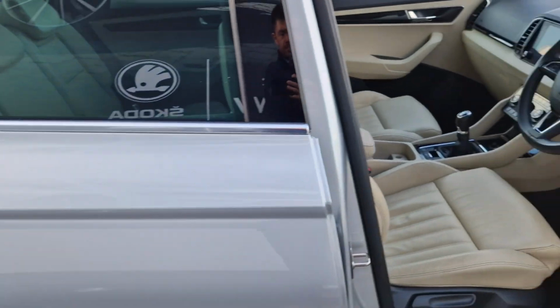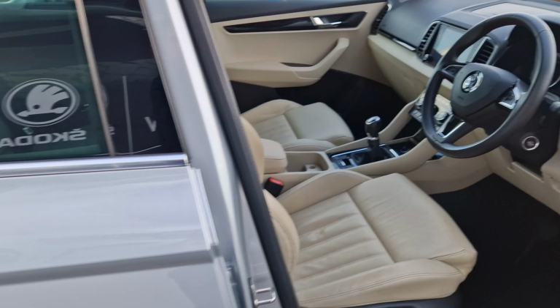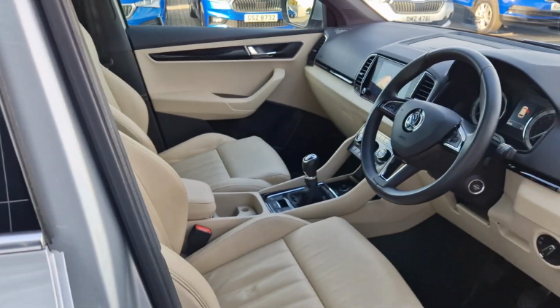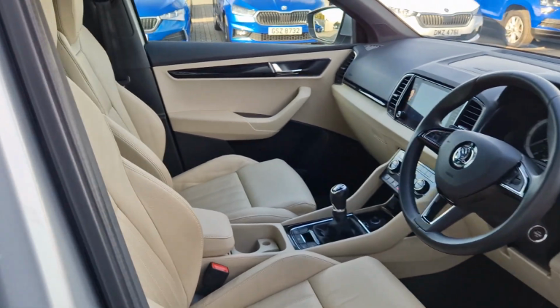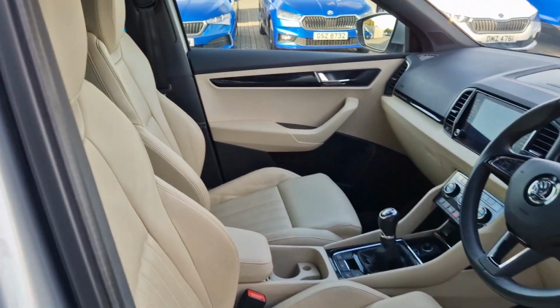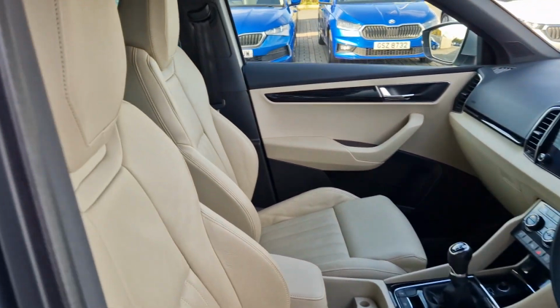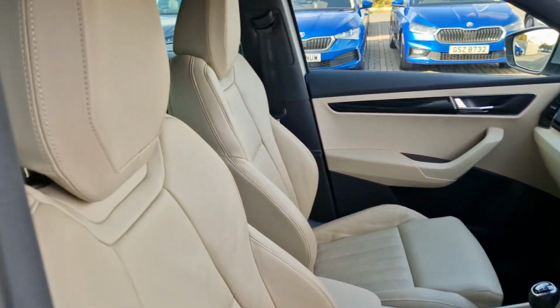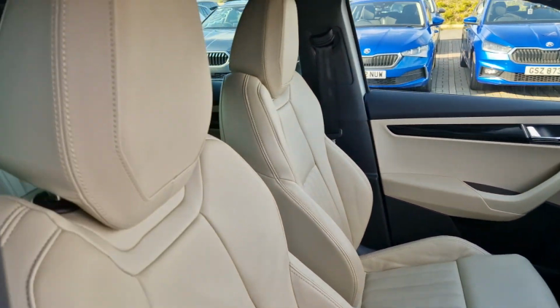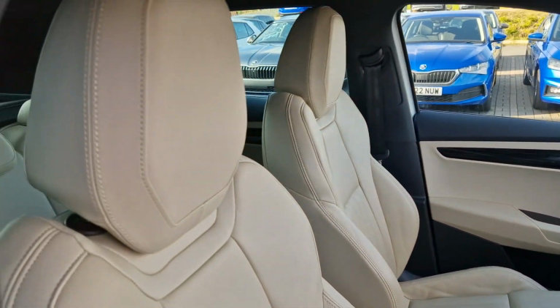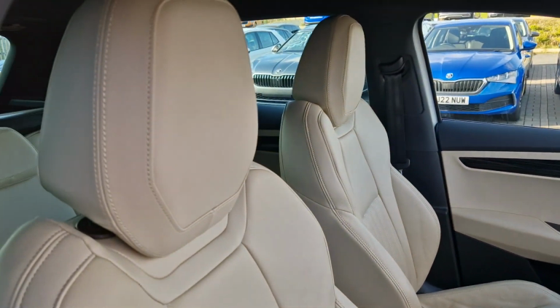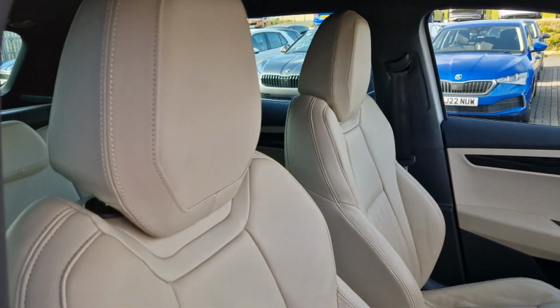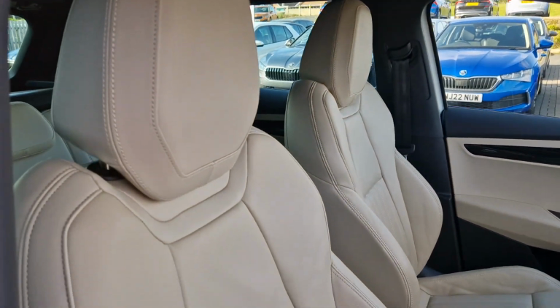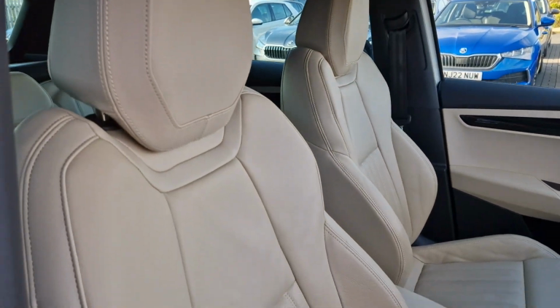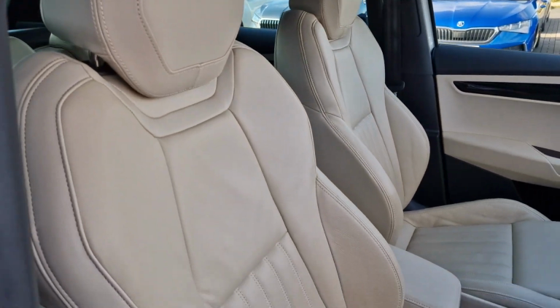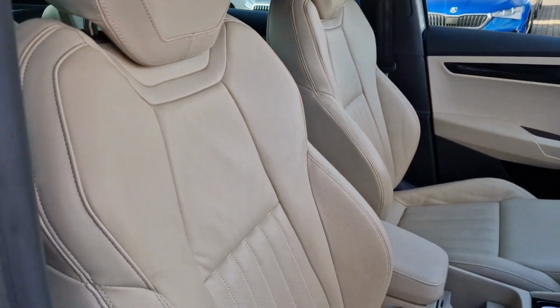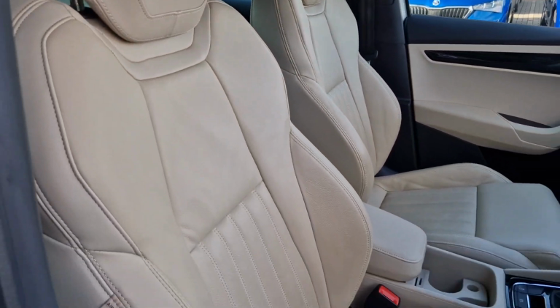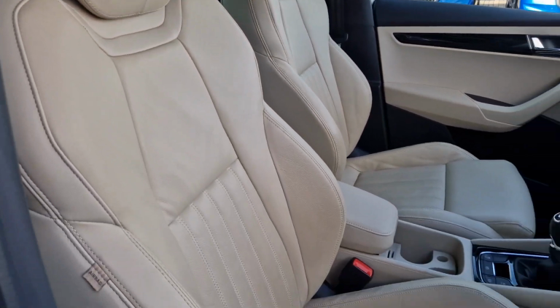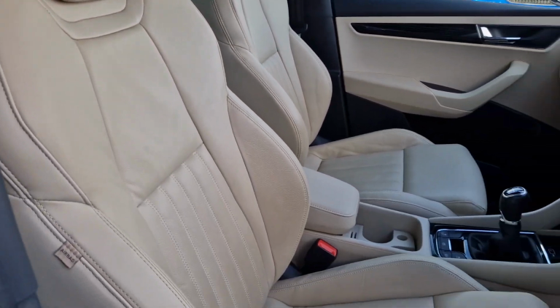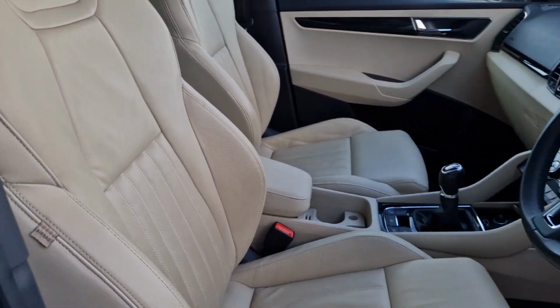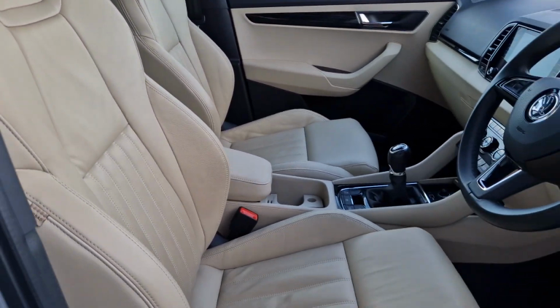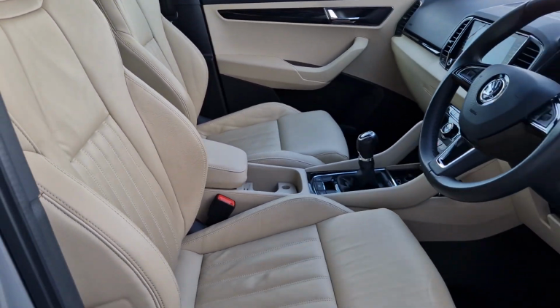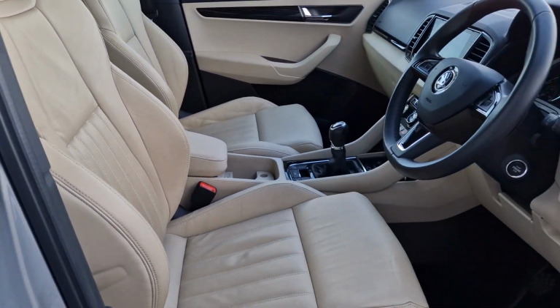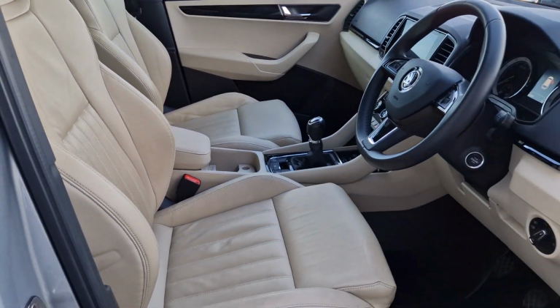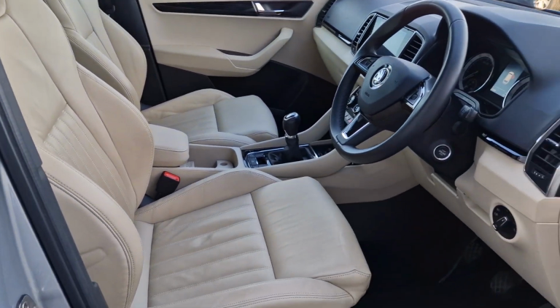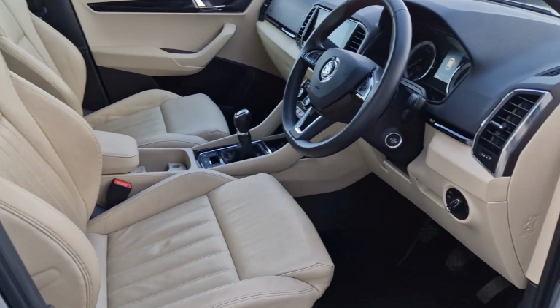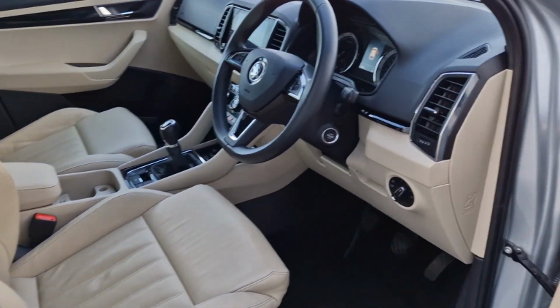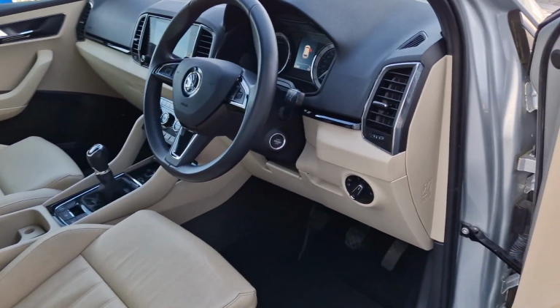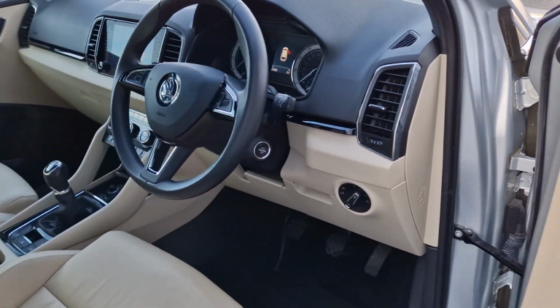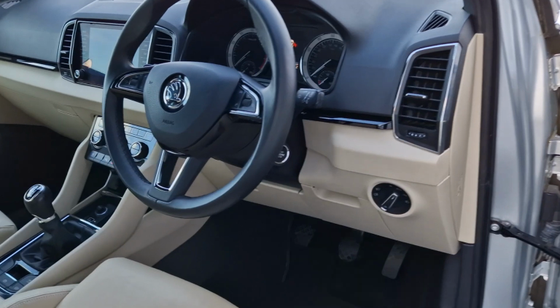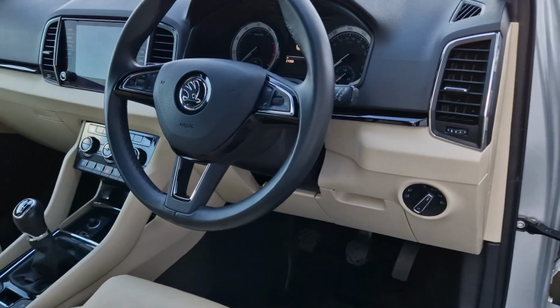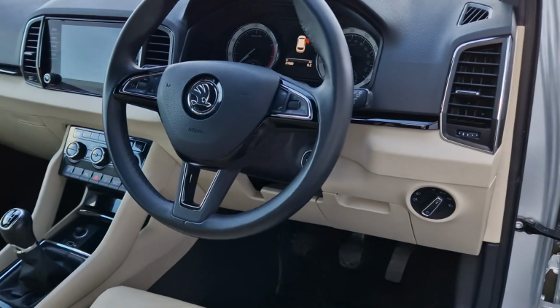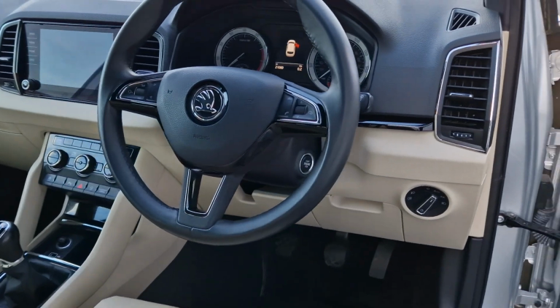On the inside you'll have the cream leather interior and a three-spoke leather multi-function steering wheel.